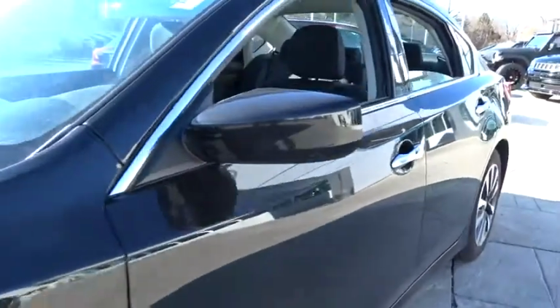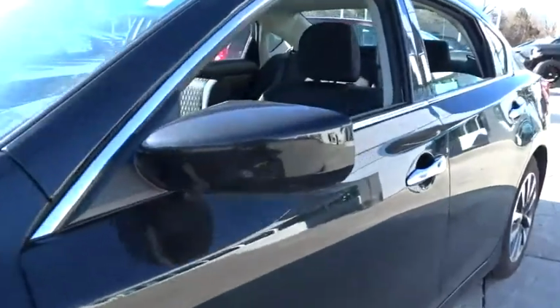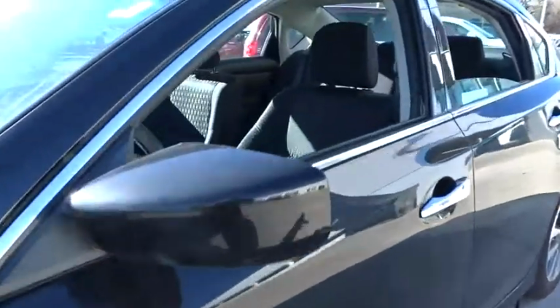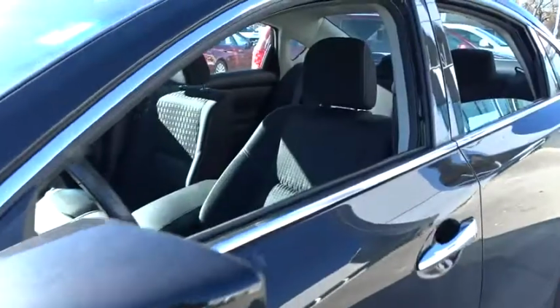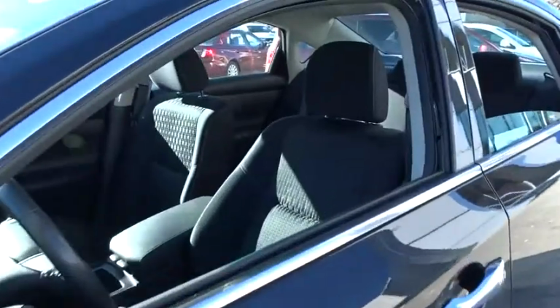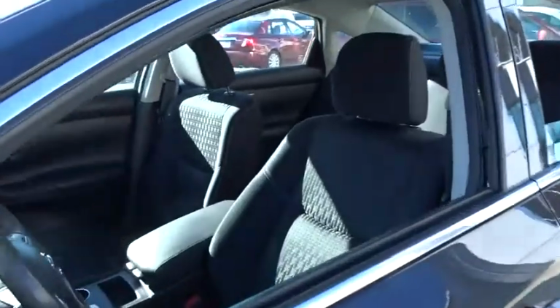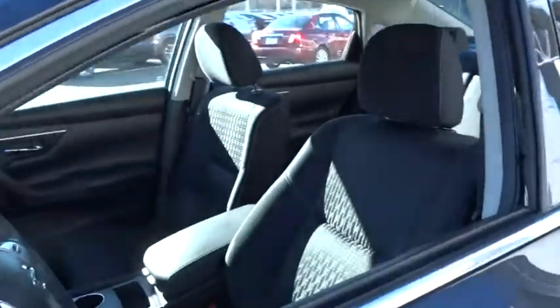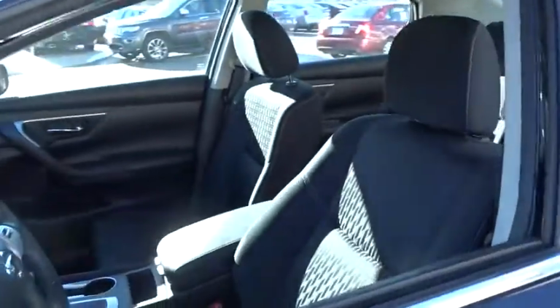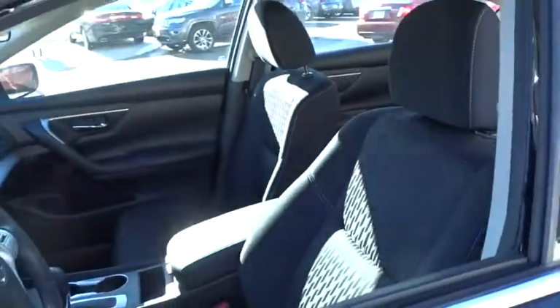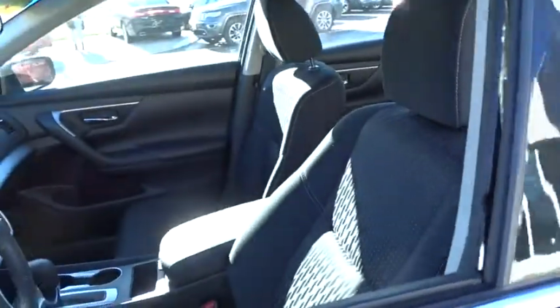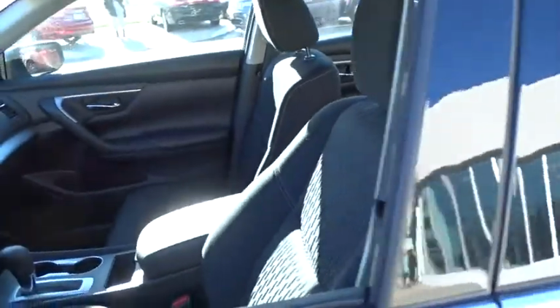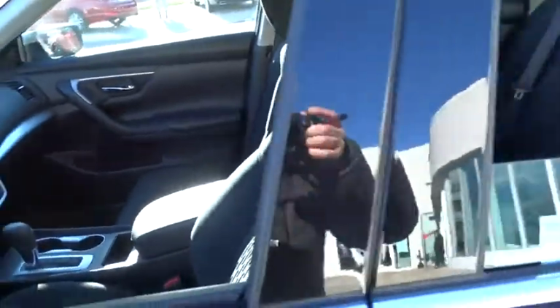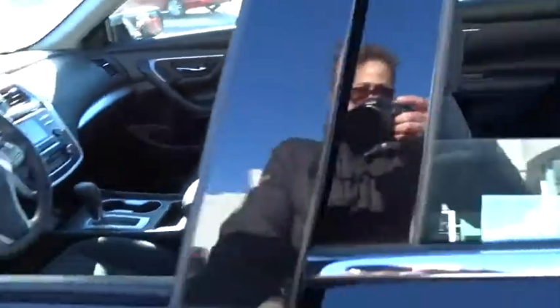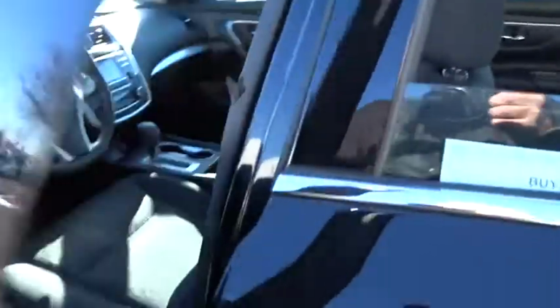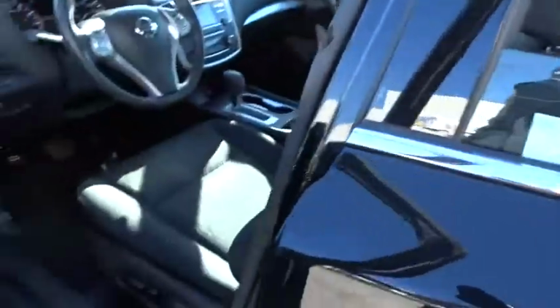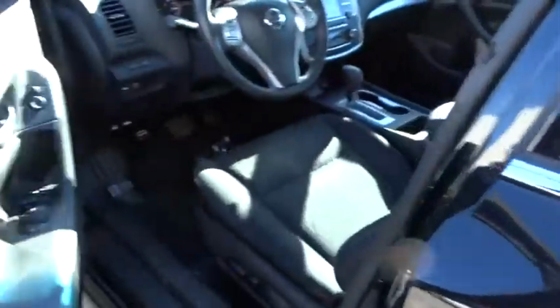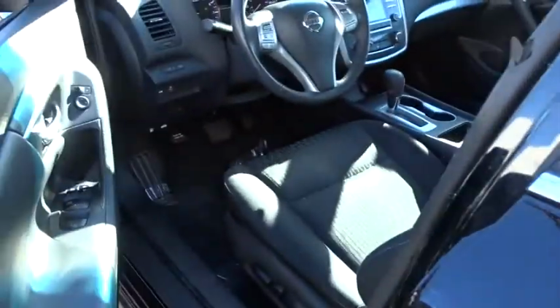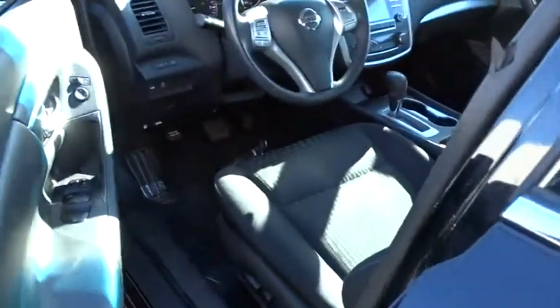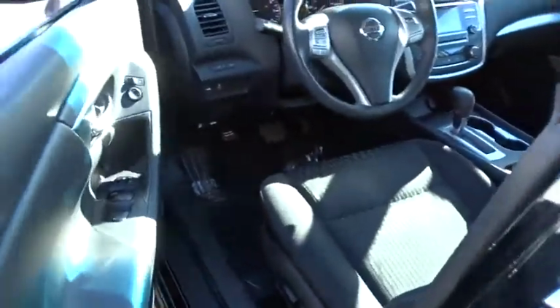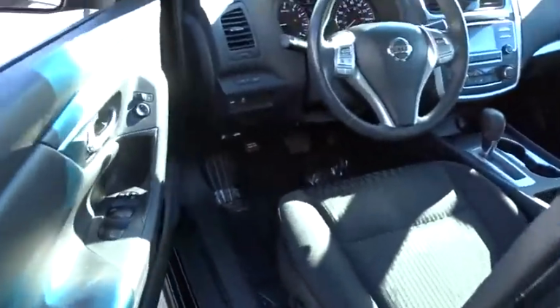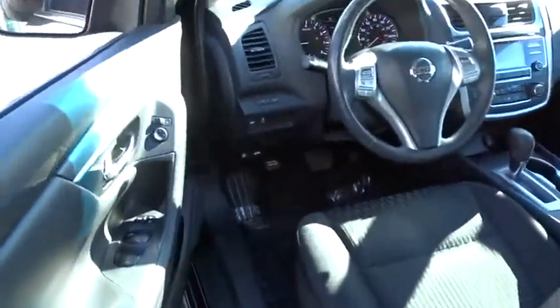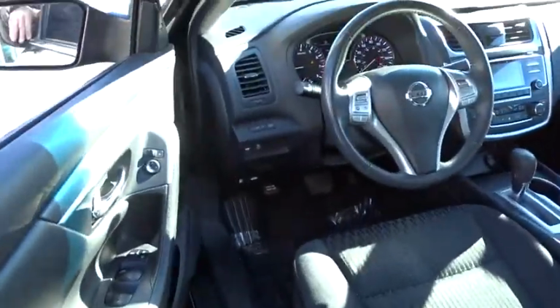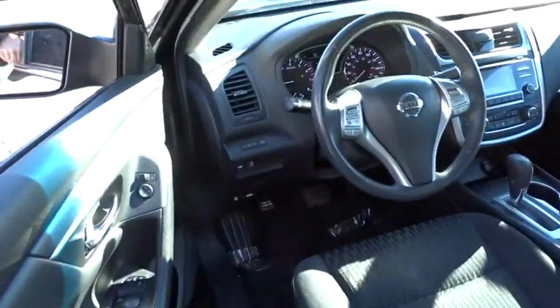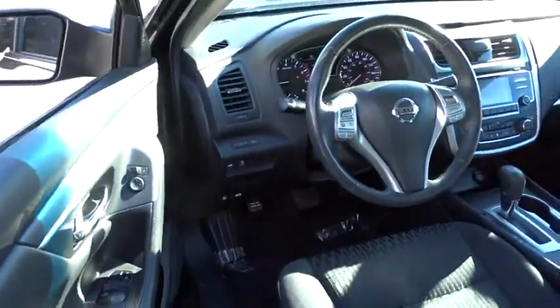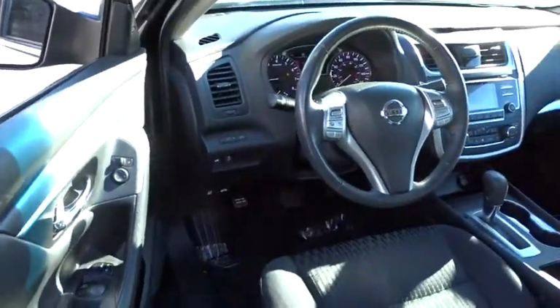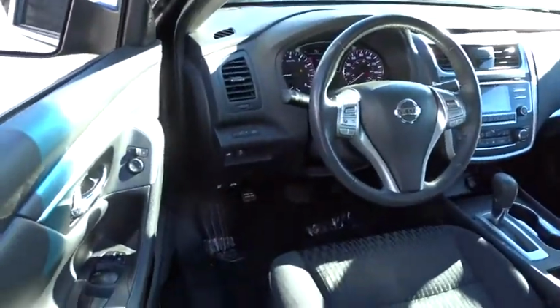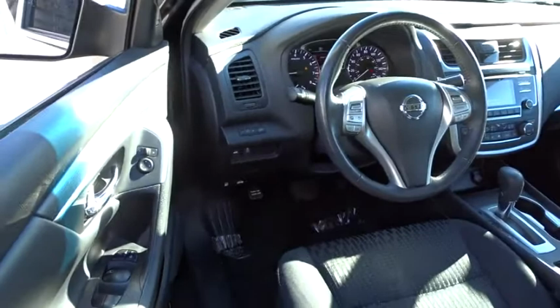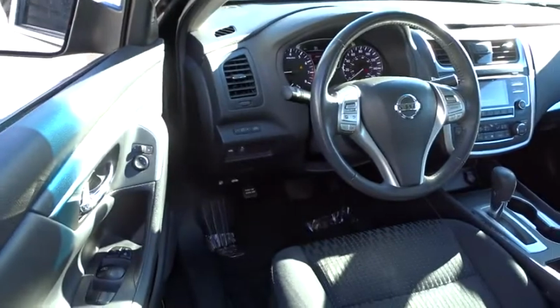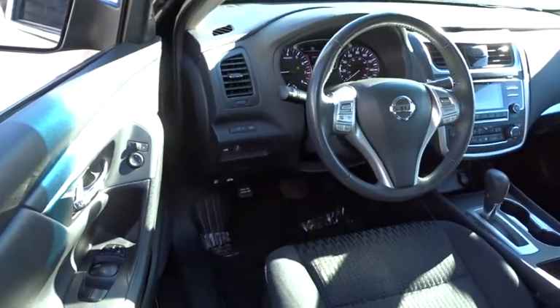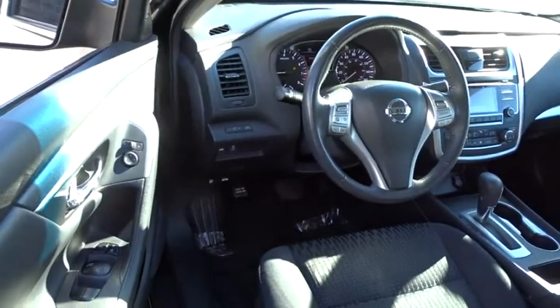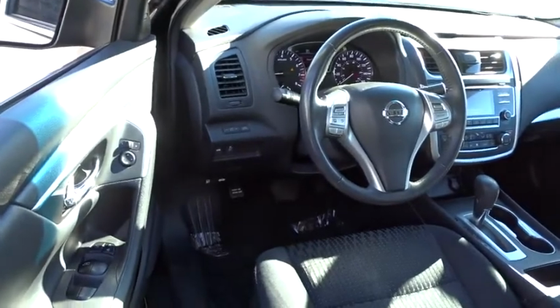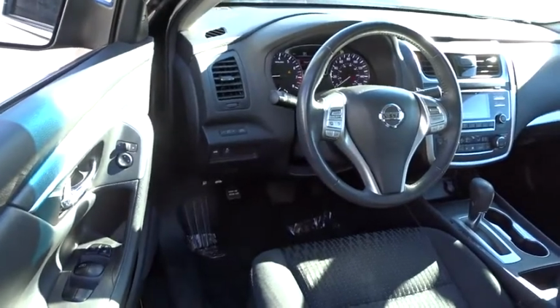Power windows, remote power door locks, fog lamps, trip computer, daytime running lights, tachometer, airbags.